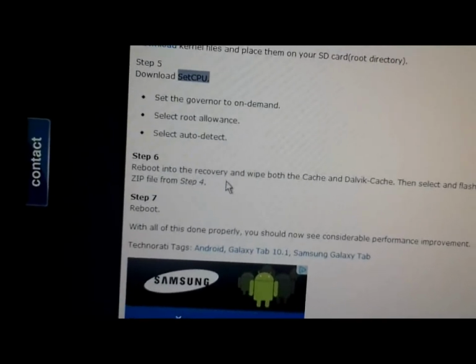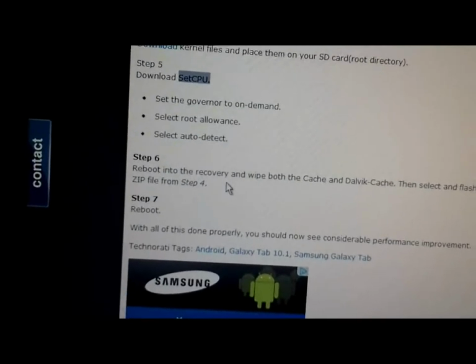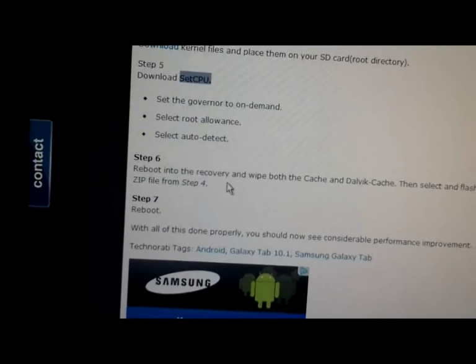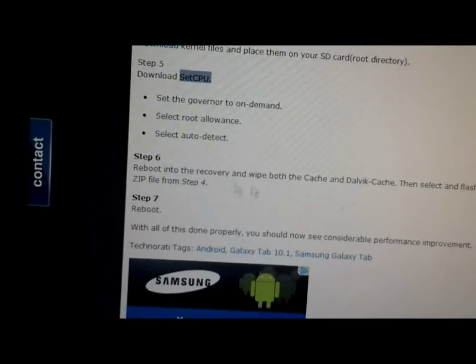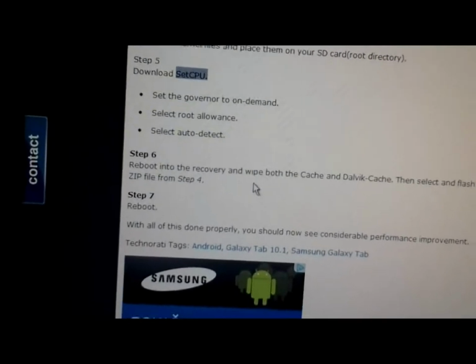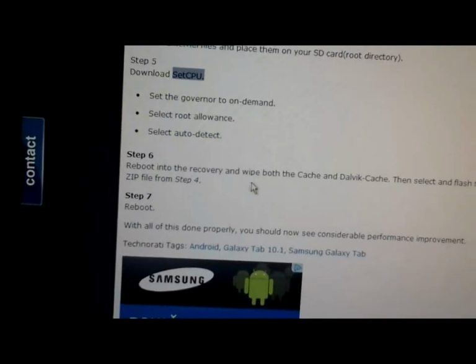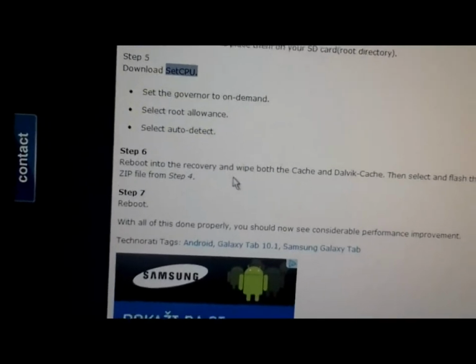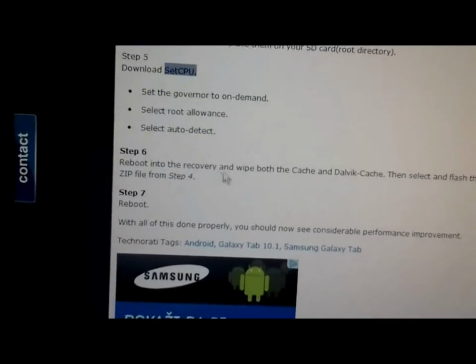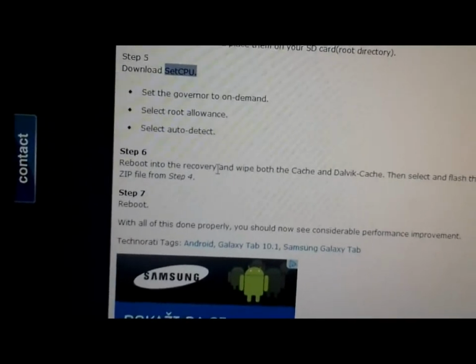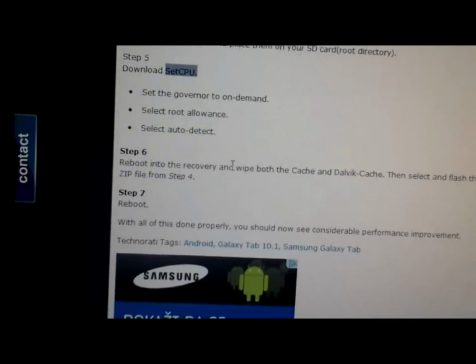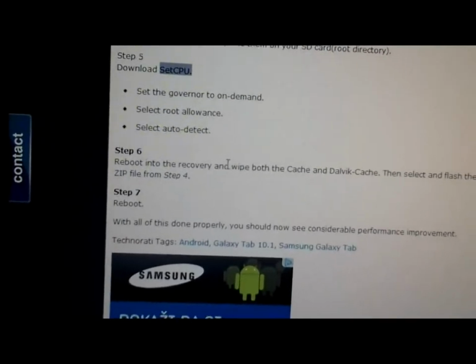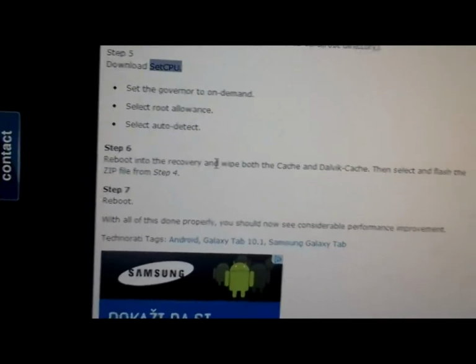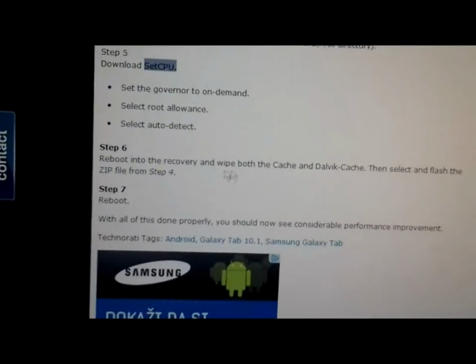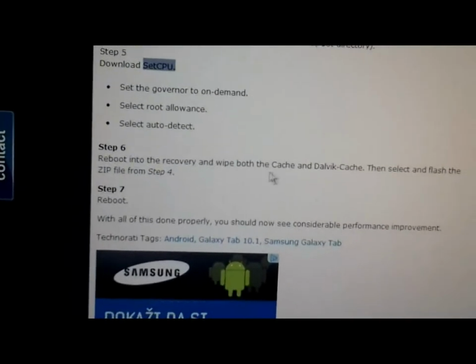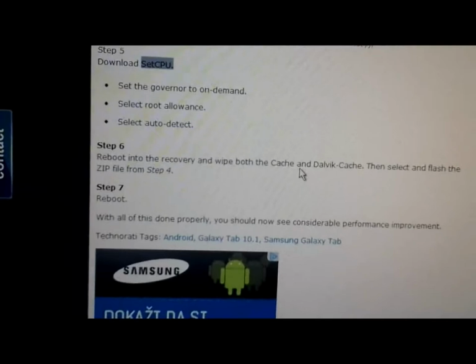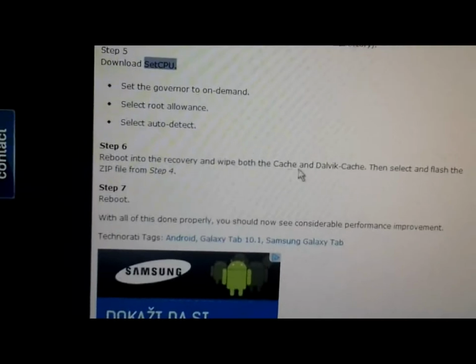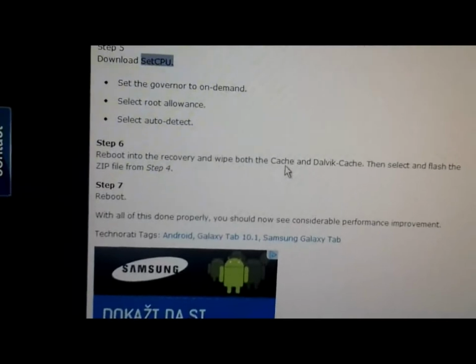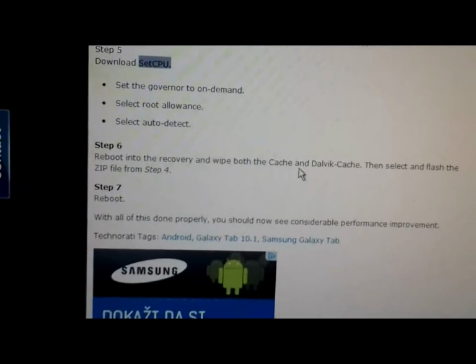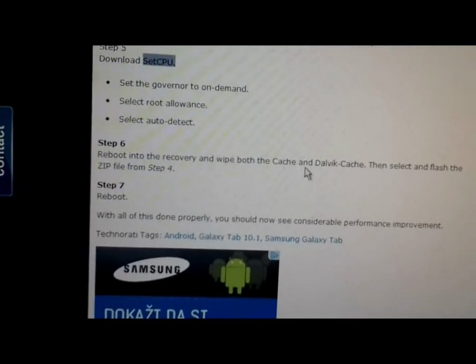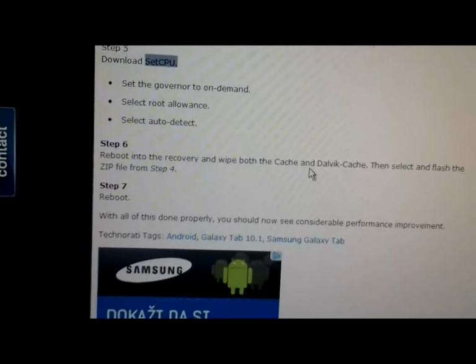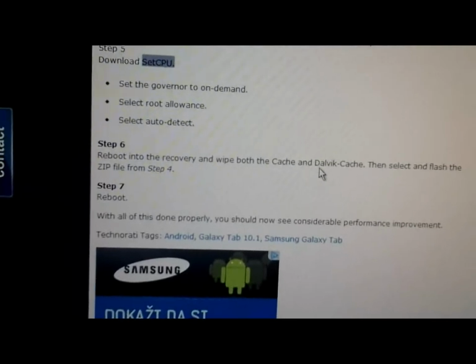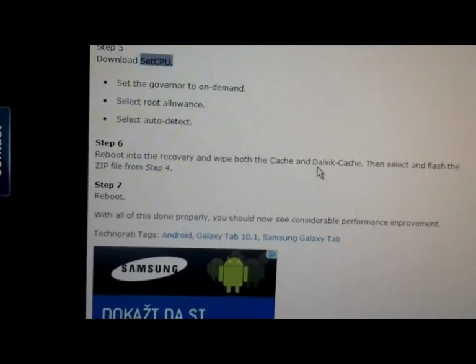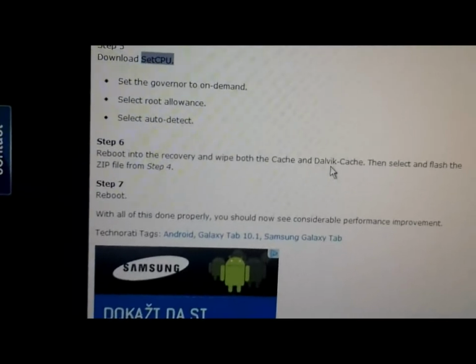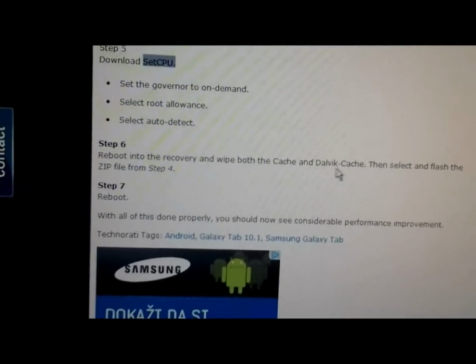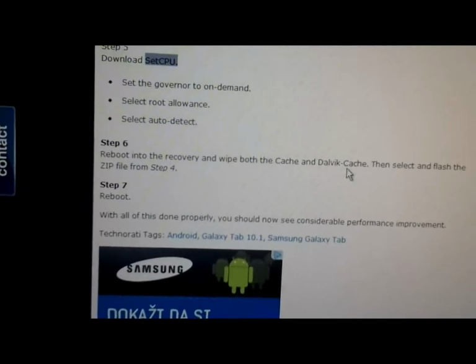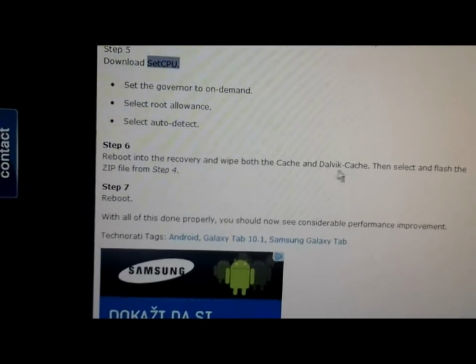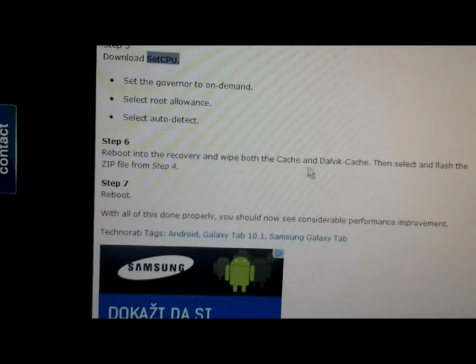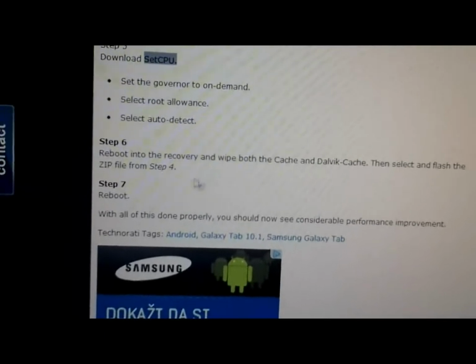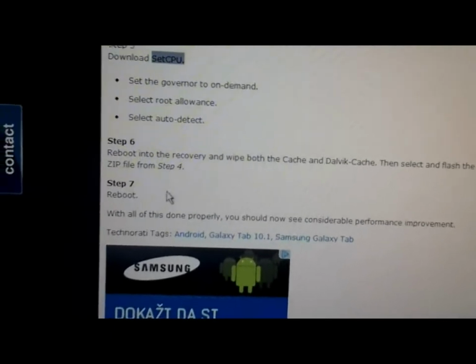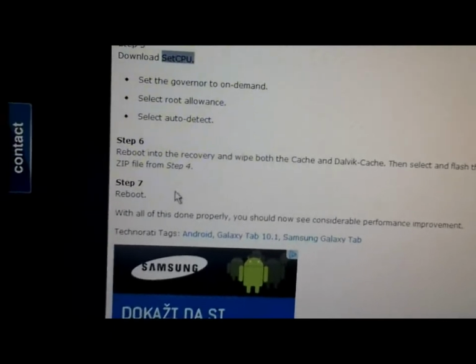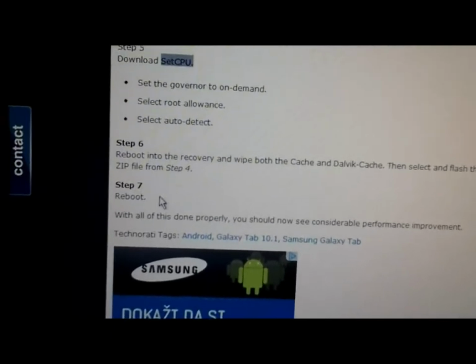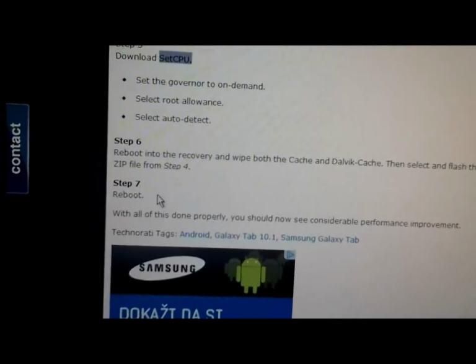Go again to system recovery and delete the cache and dalvik cache again, then reboot.